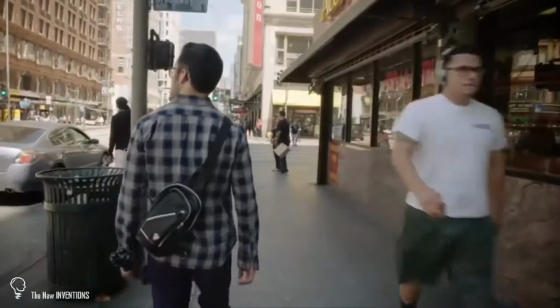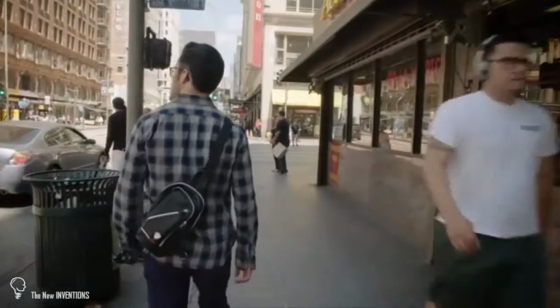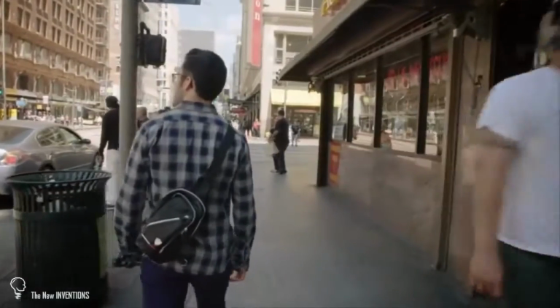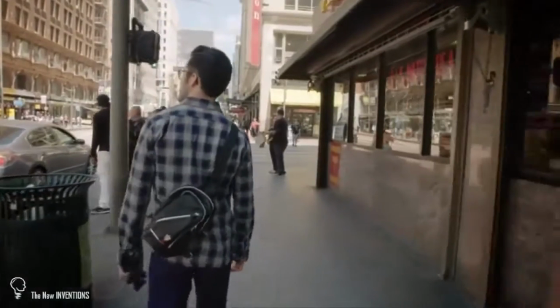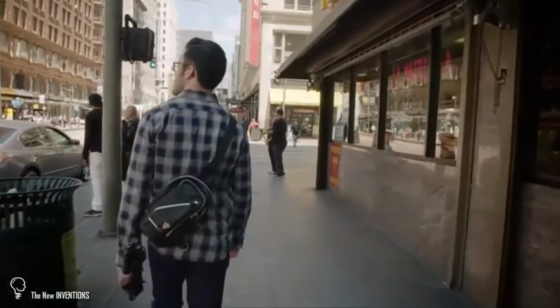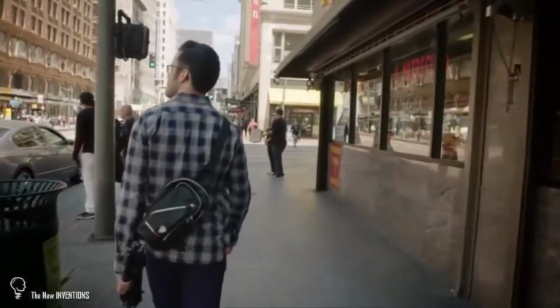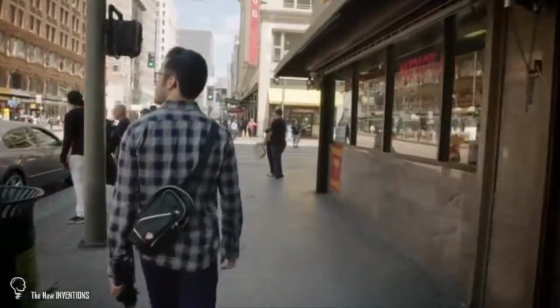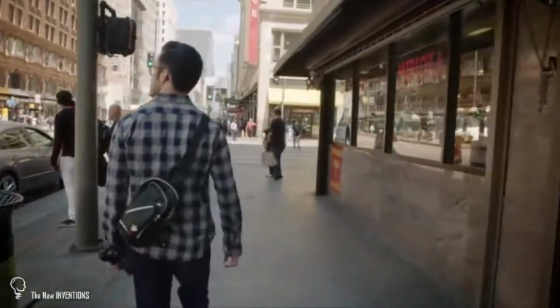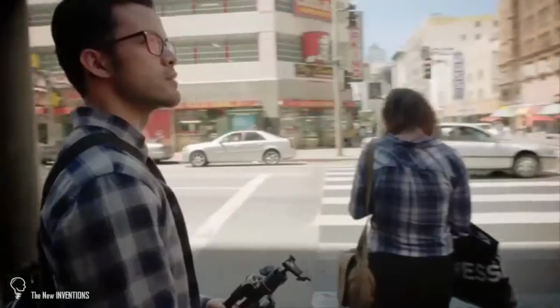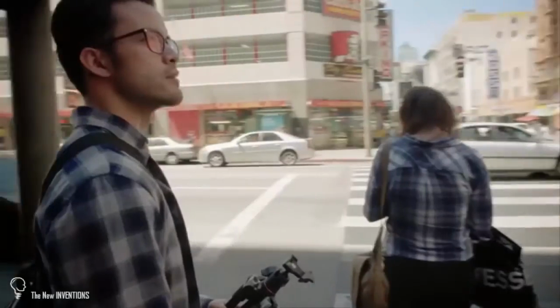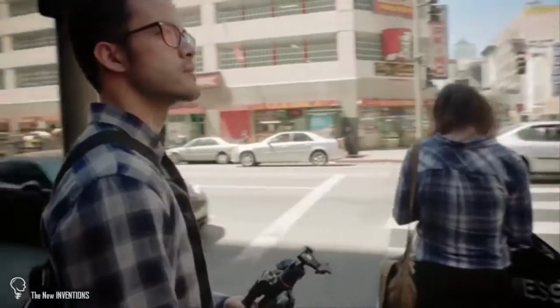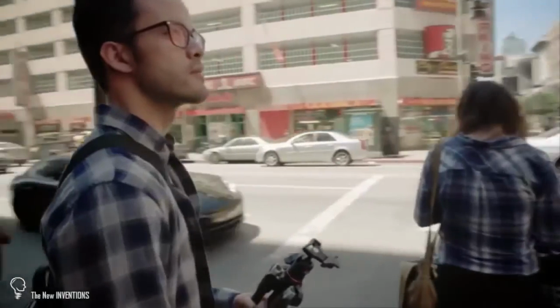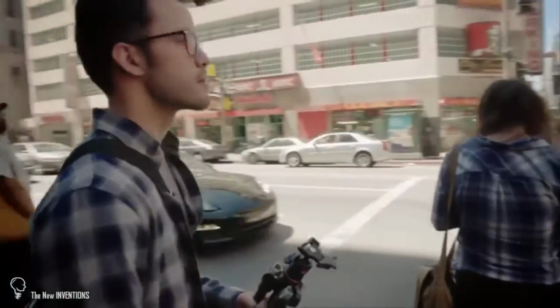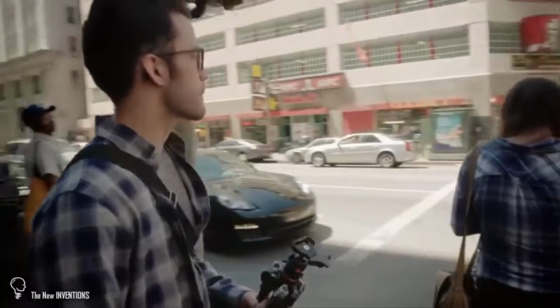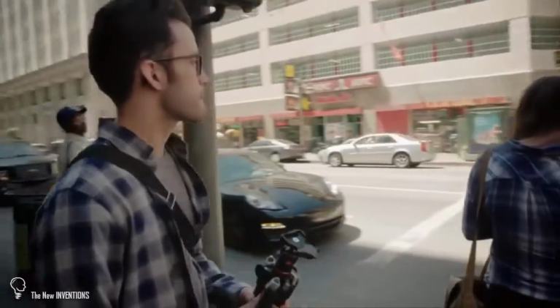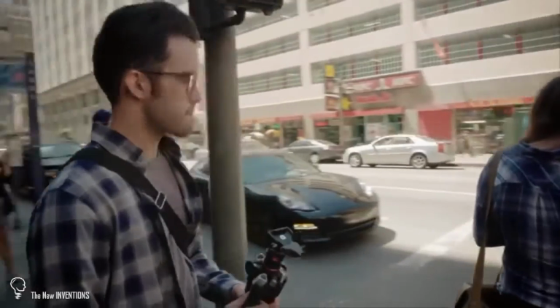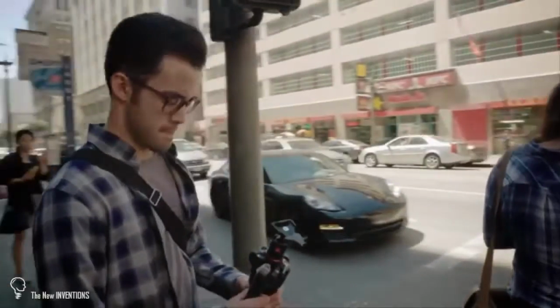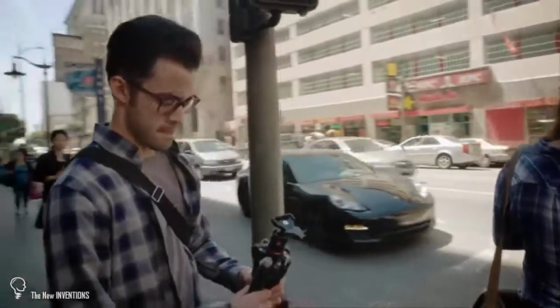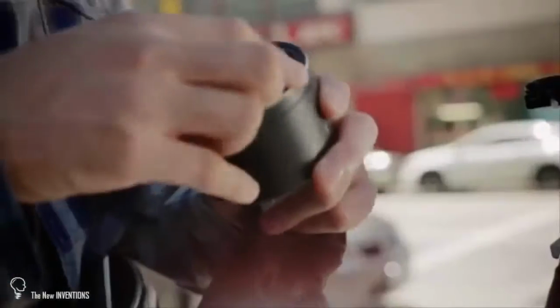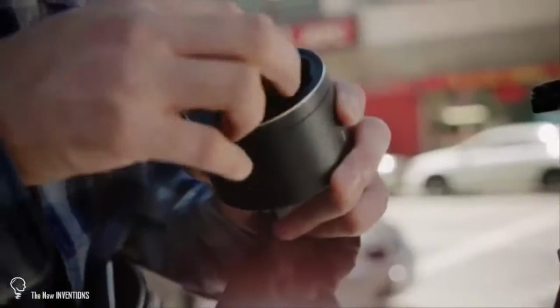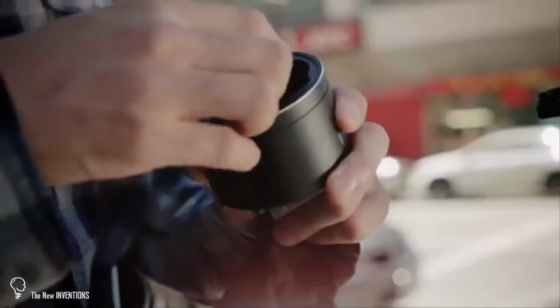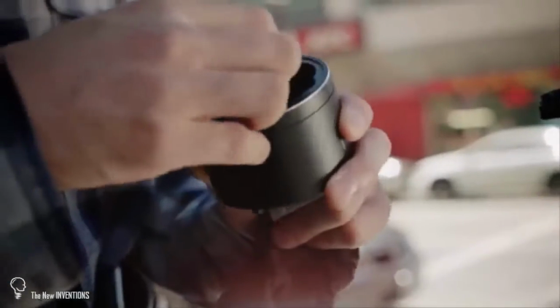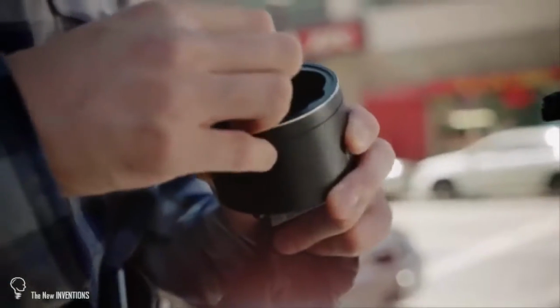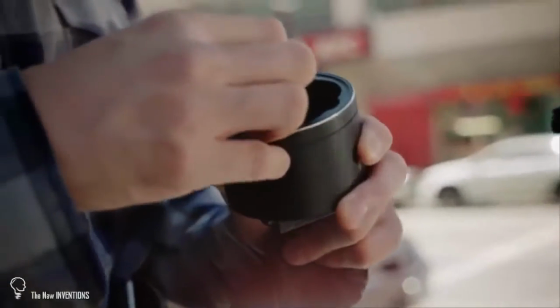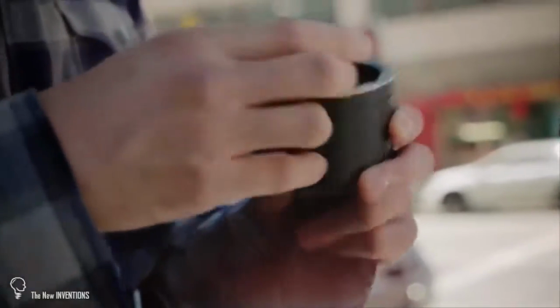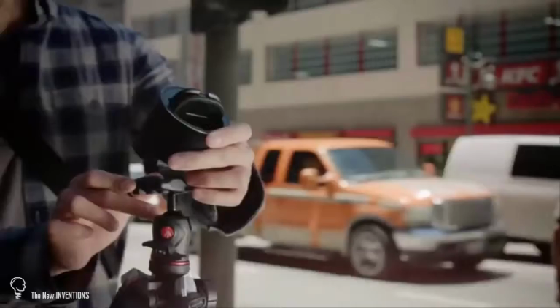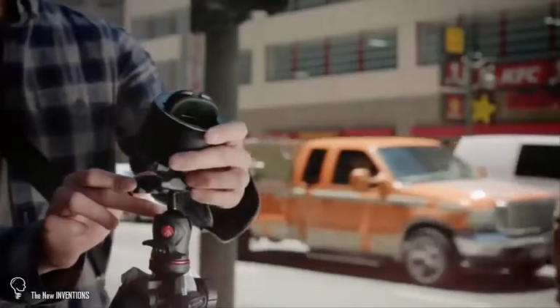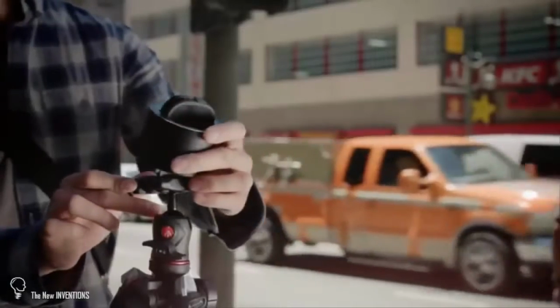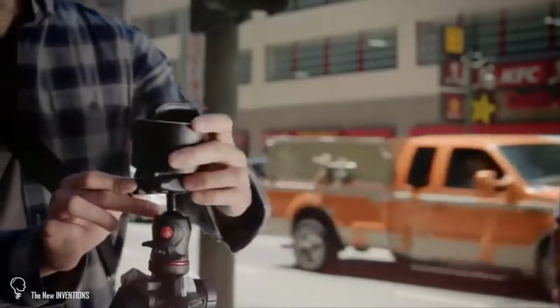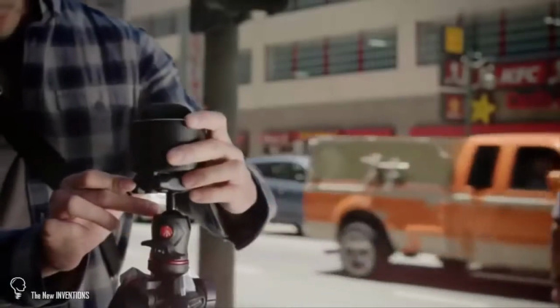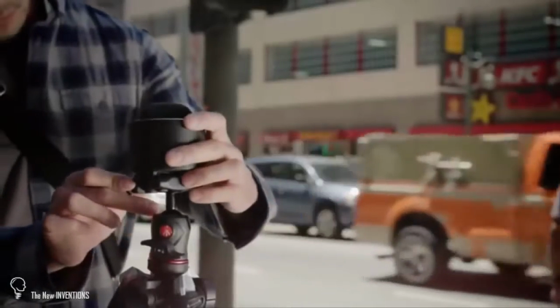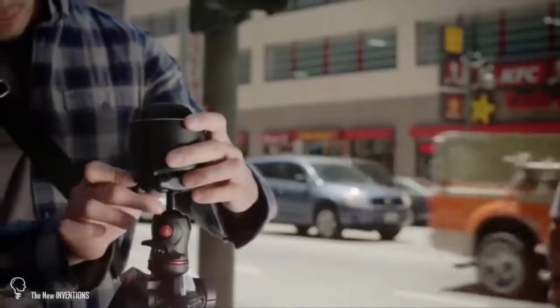PicBot's easy-to-use features make it perfect for capturing and sharing a wide variety of different interesting experiences.